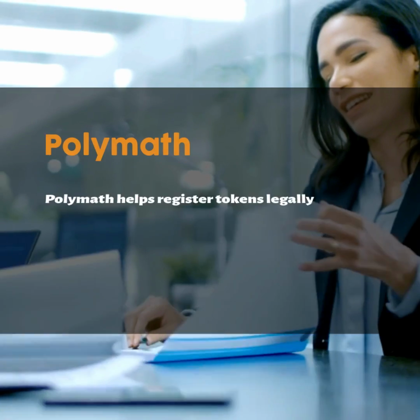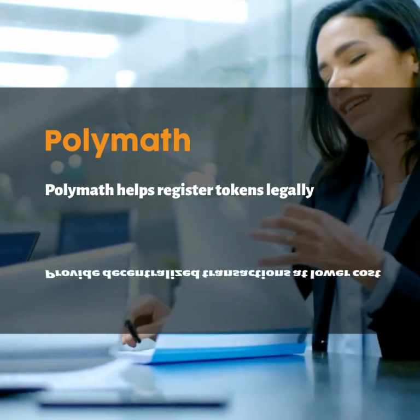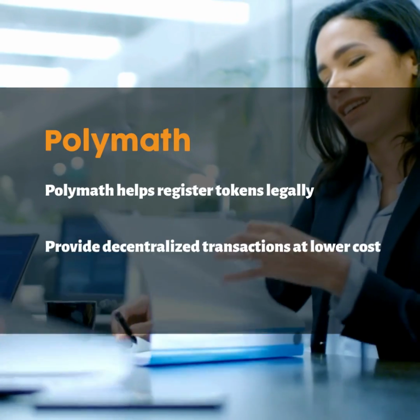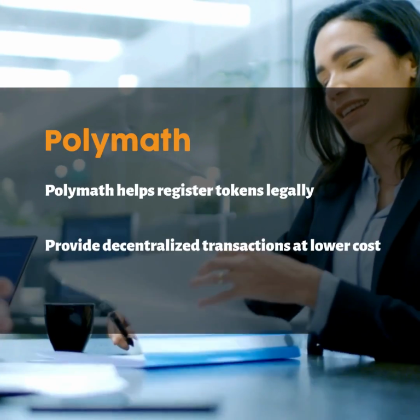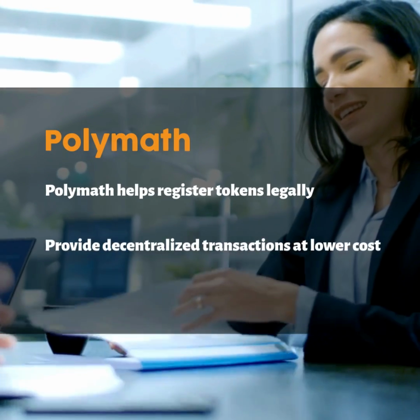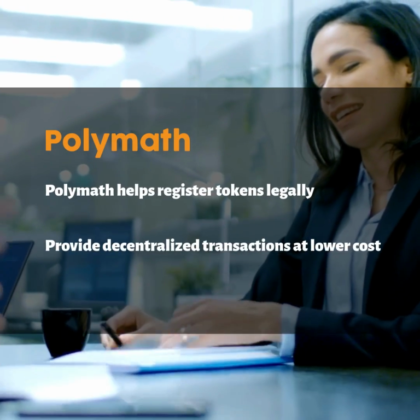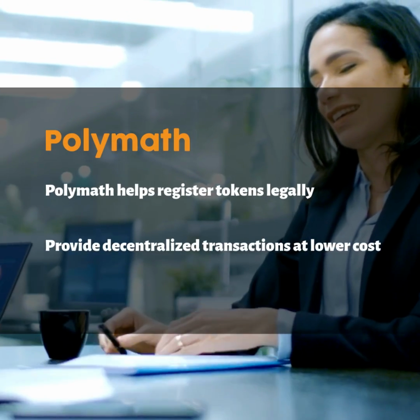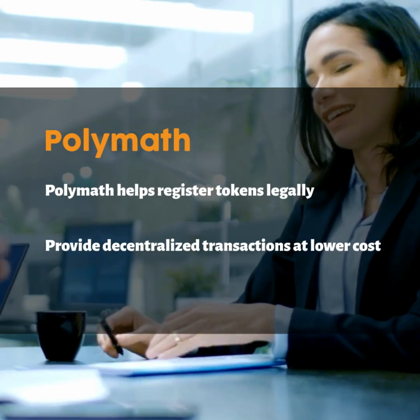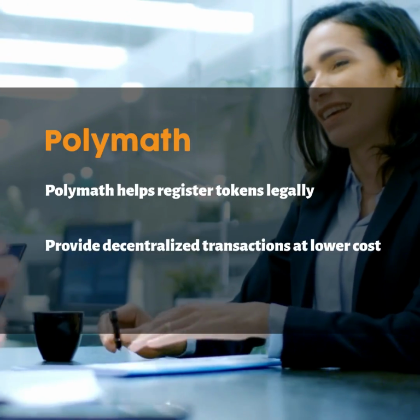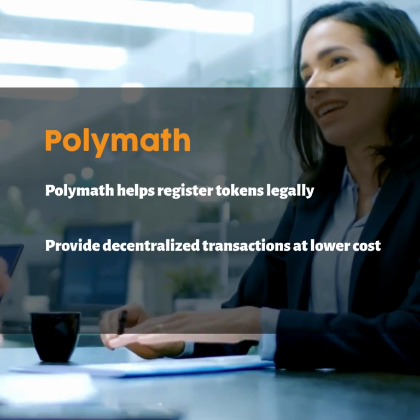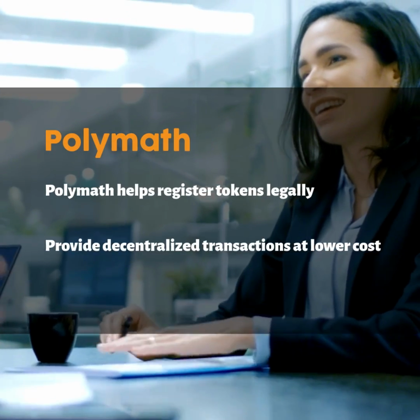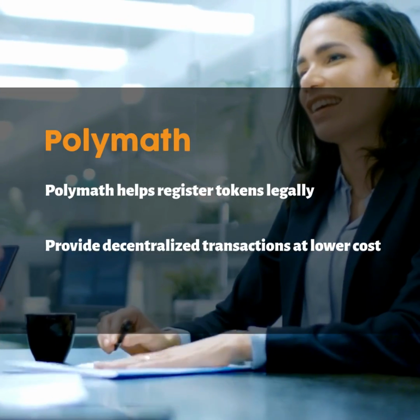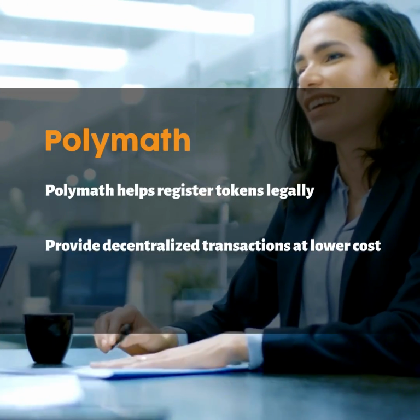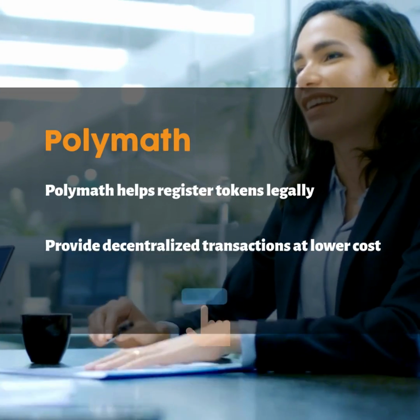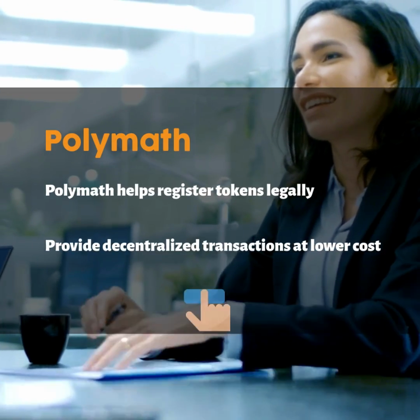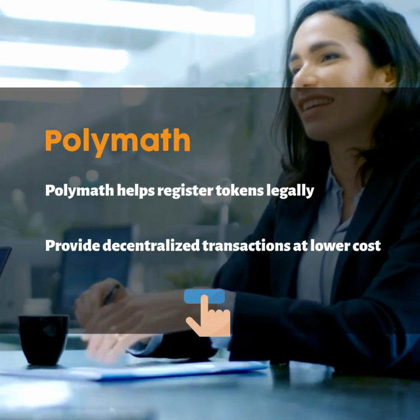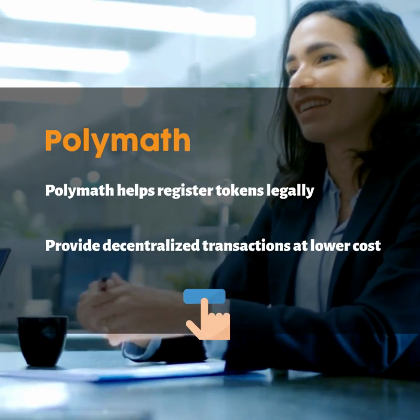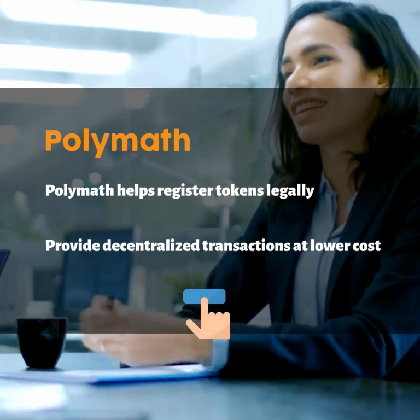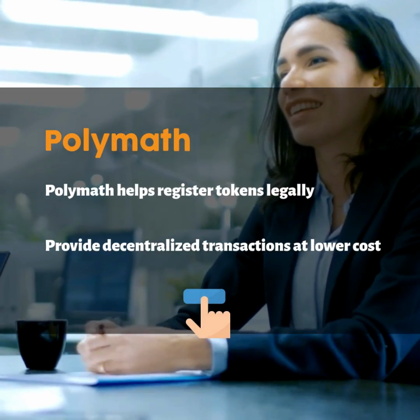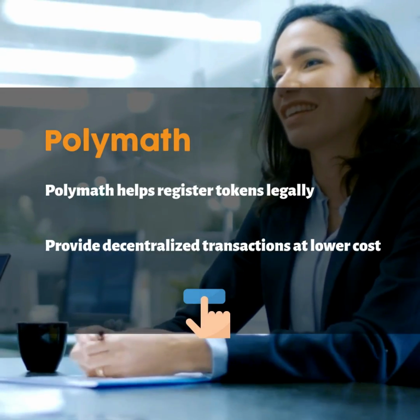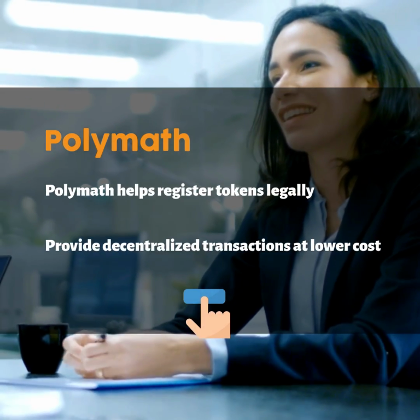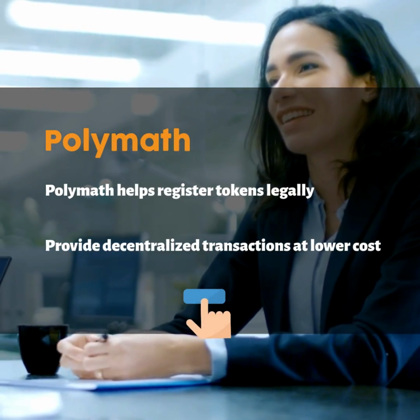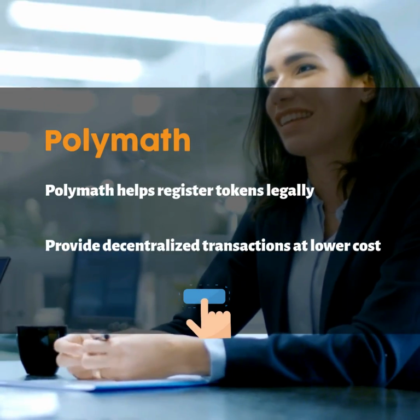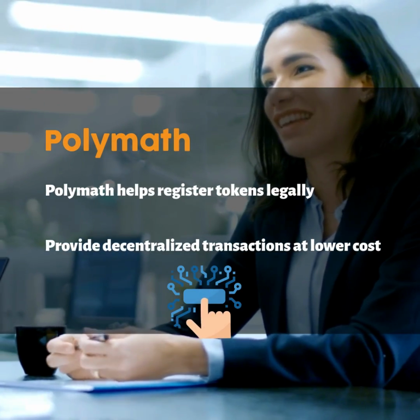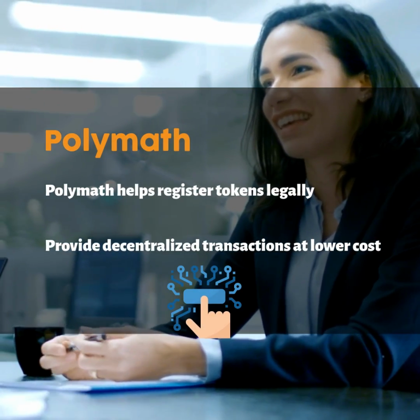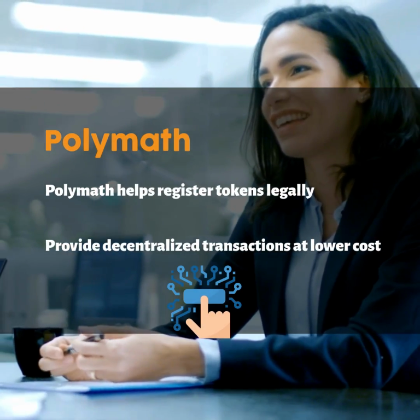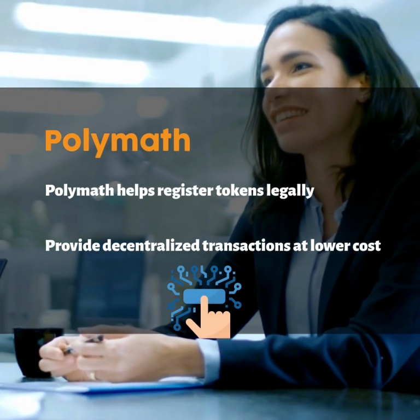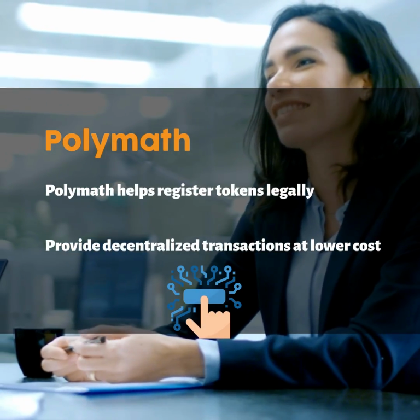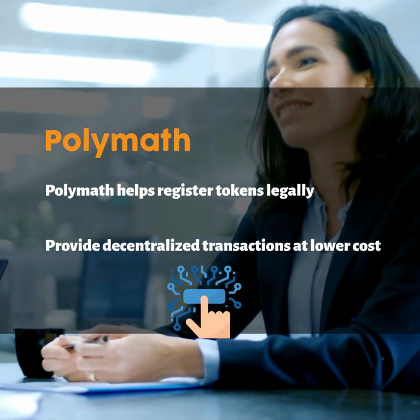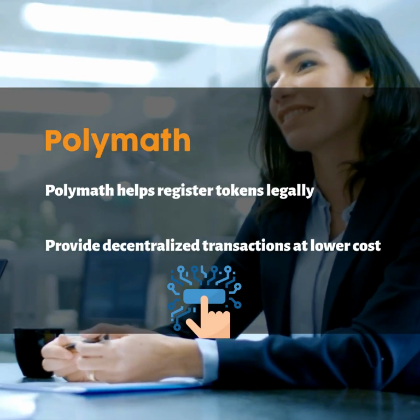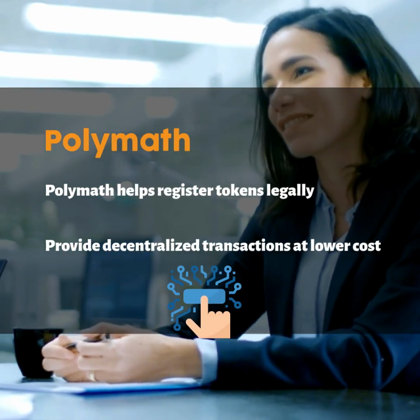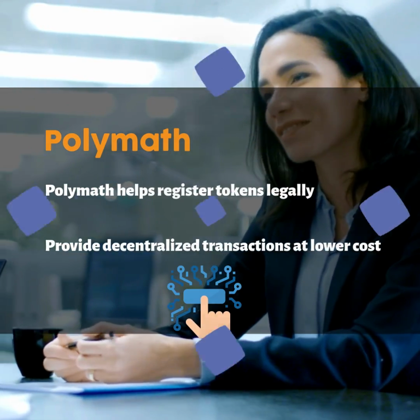Thus, Polymath helps people register tokens legally to provide decentralized transactions at a lower cost.